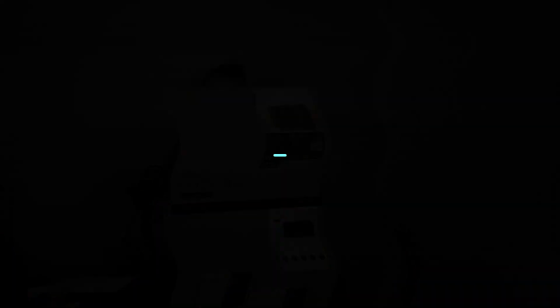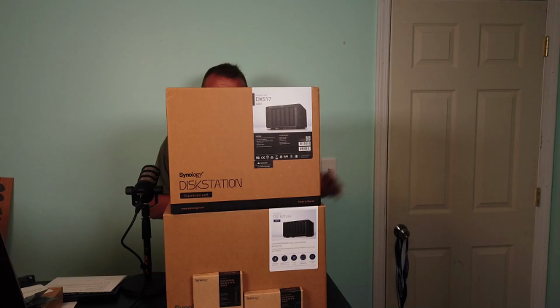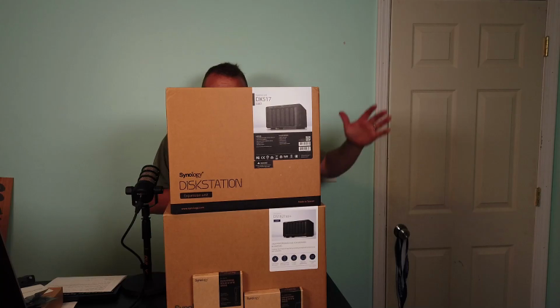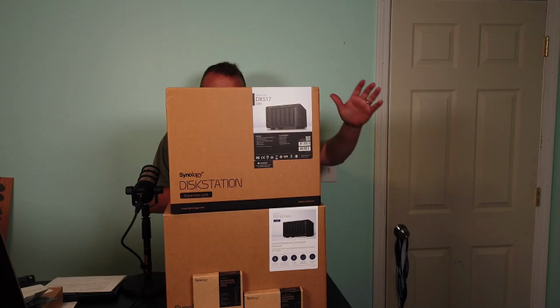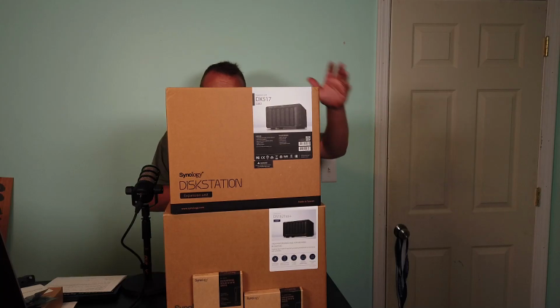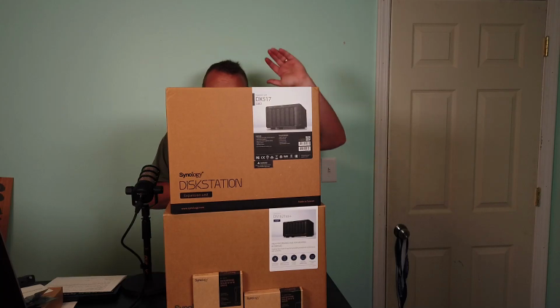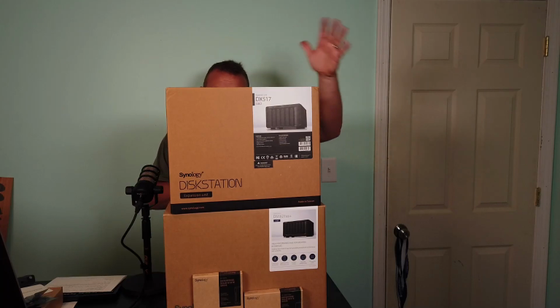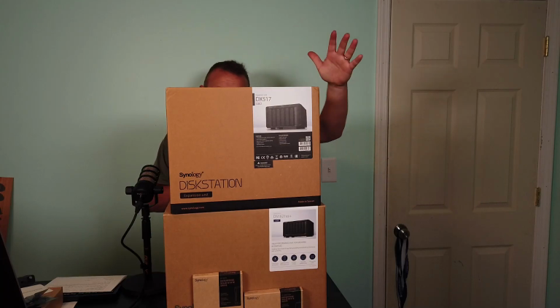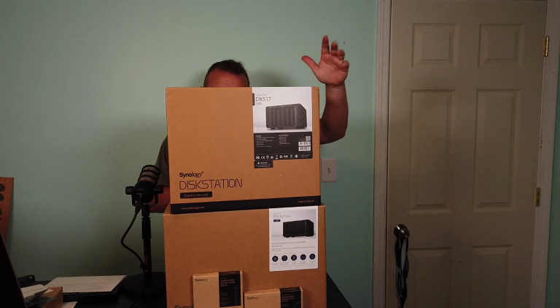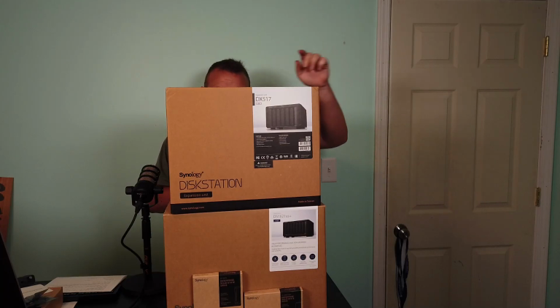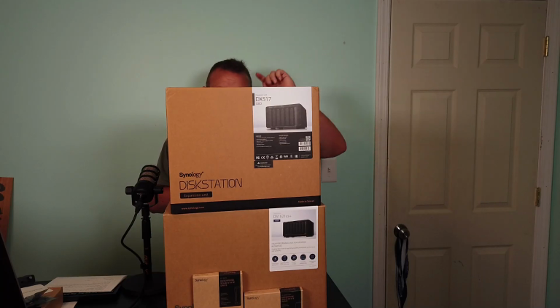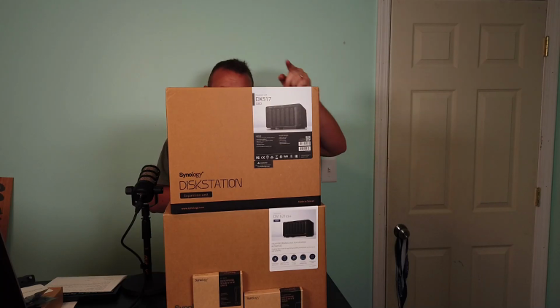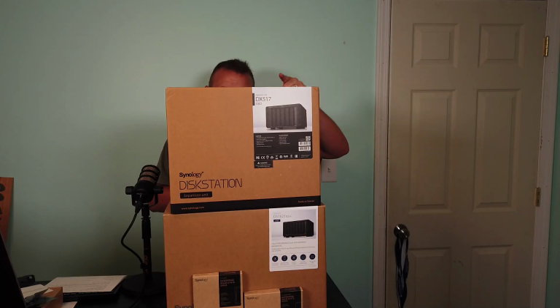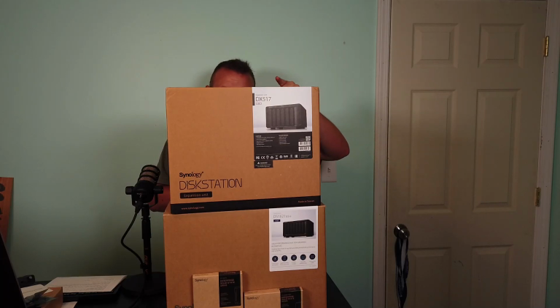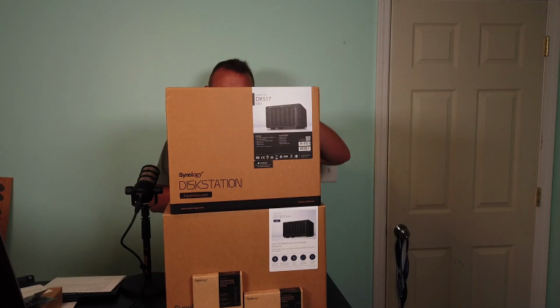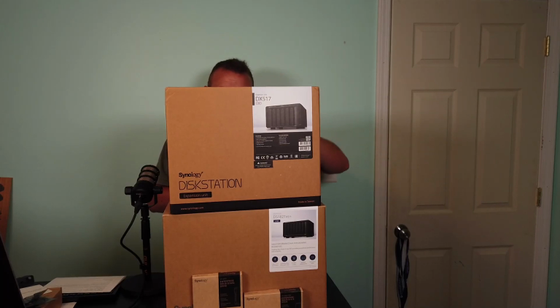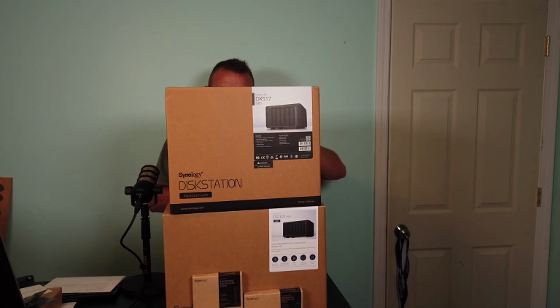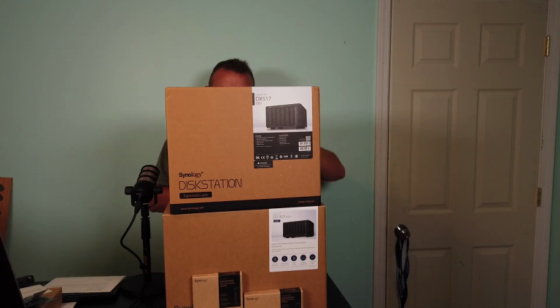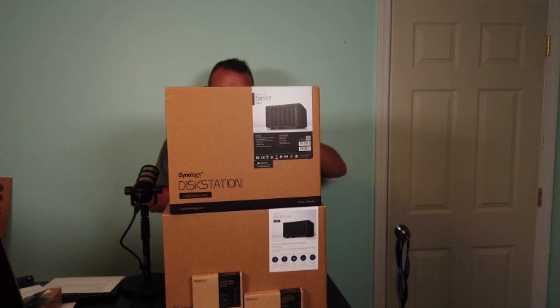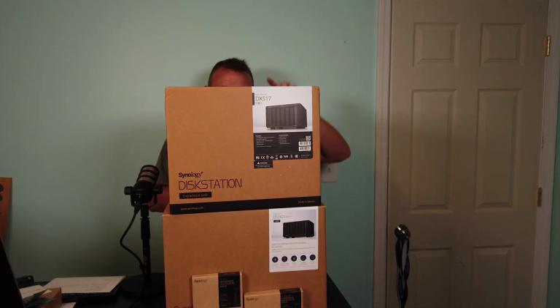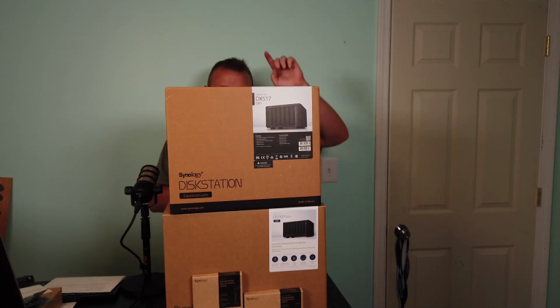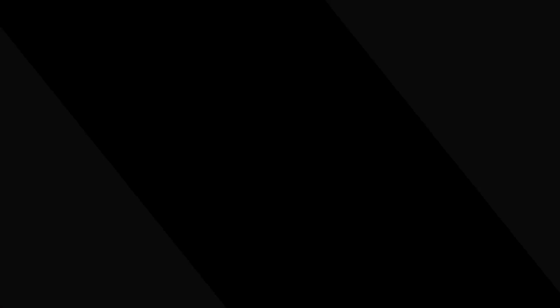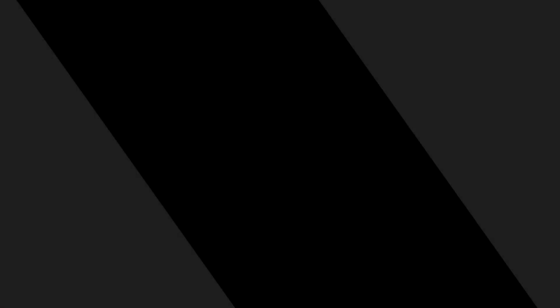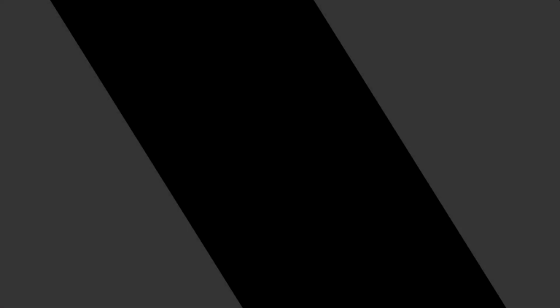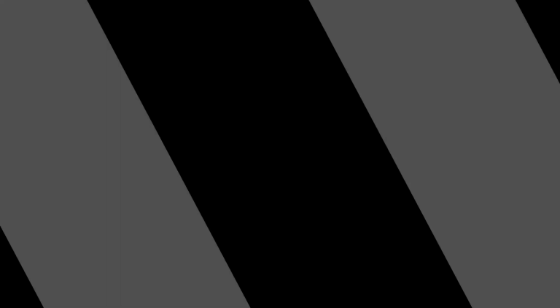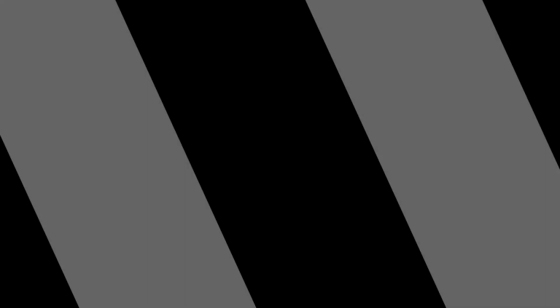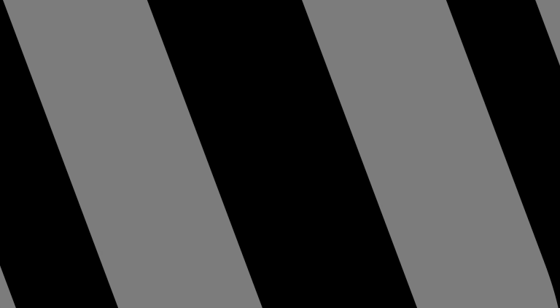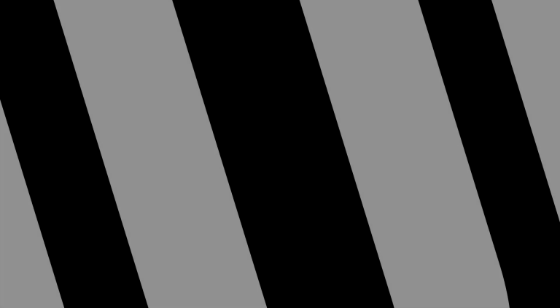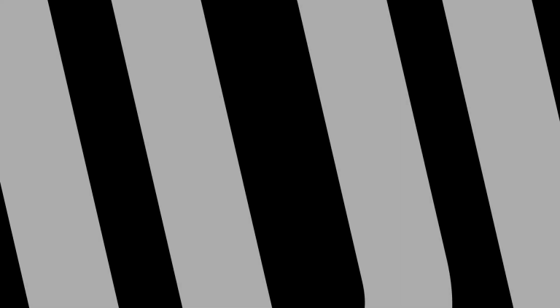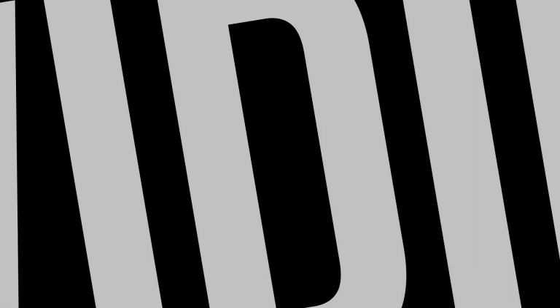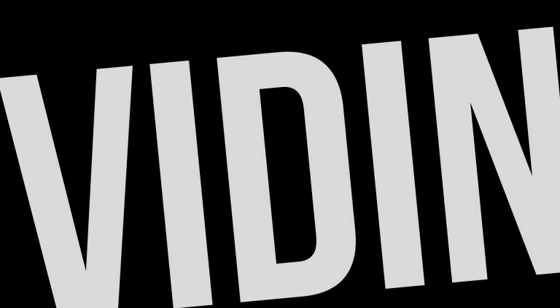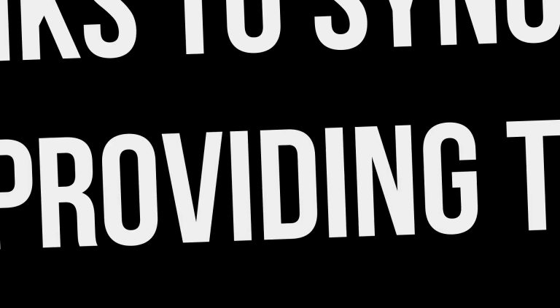Hi, I'm Willie. Welcome to my channel. Thank you for being here. I appreciate each and every one of you.